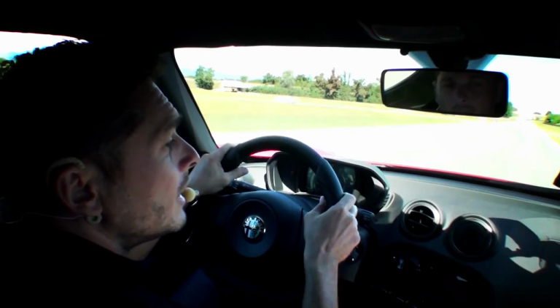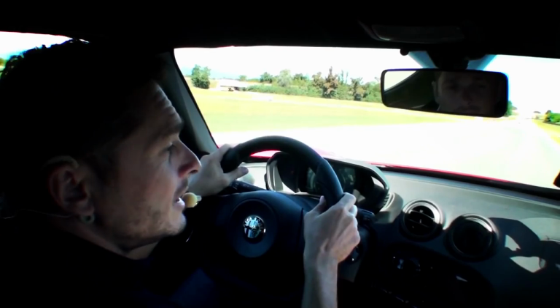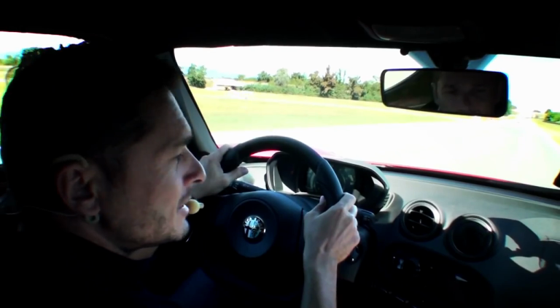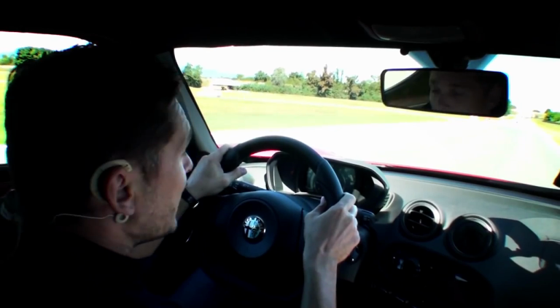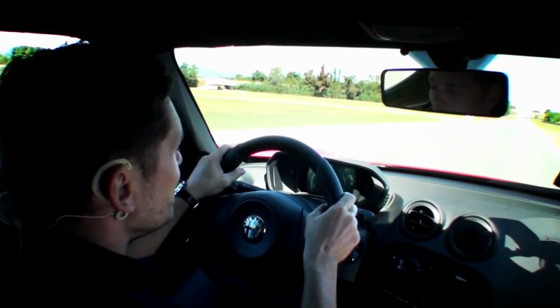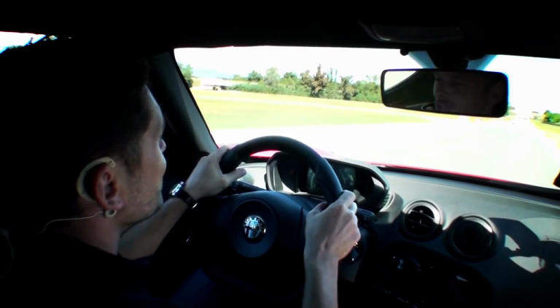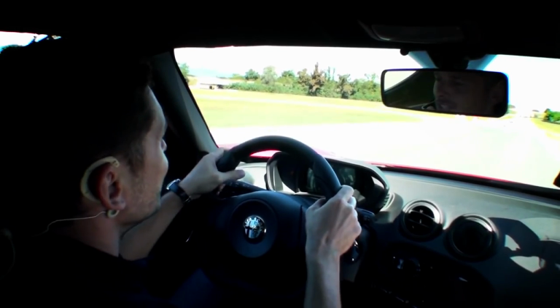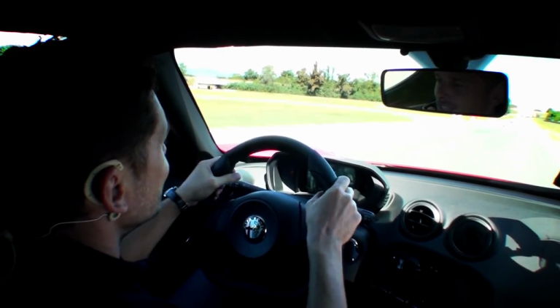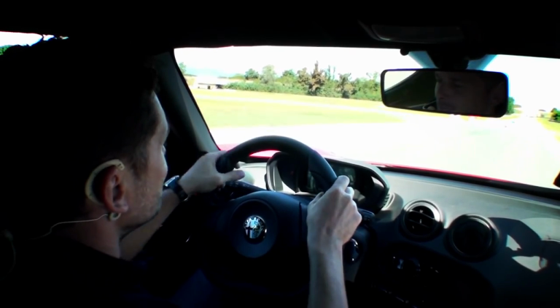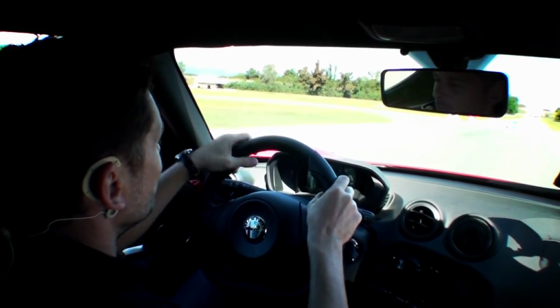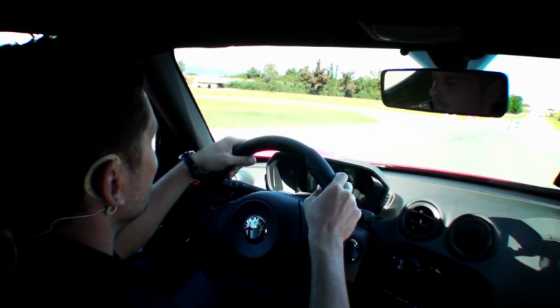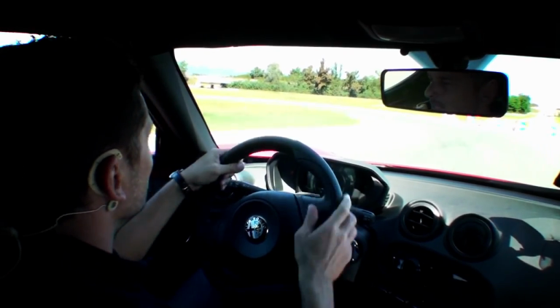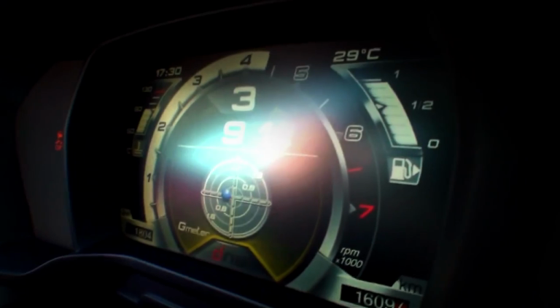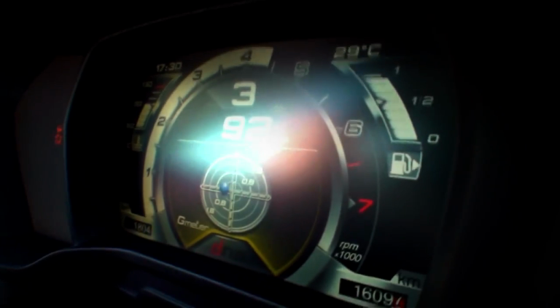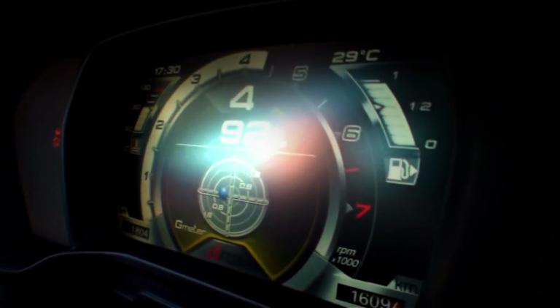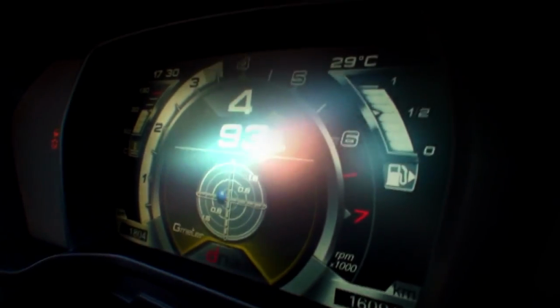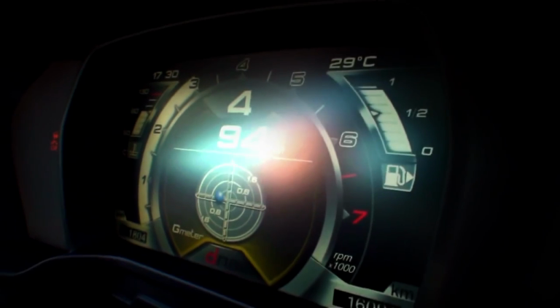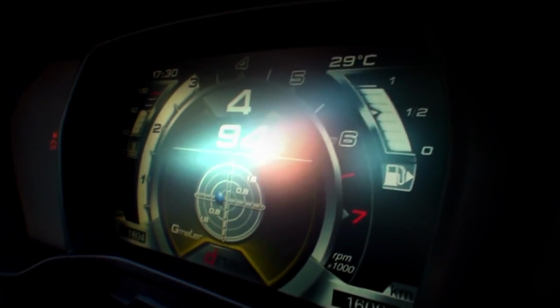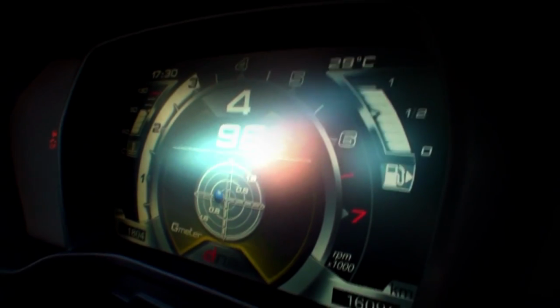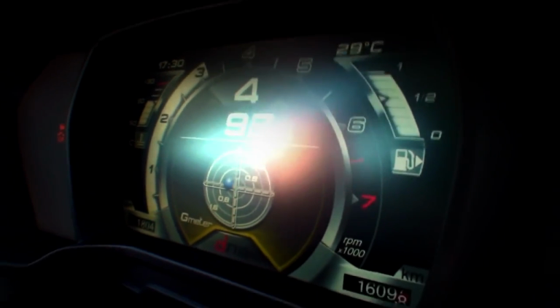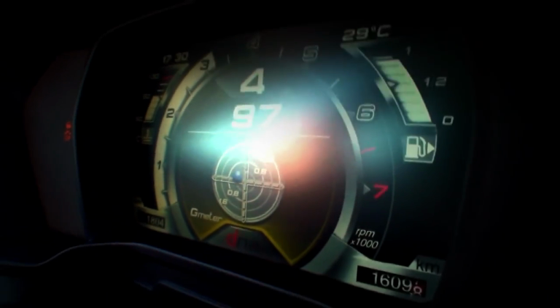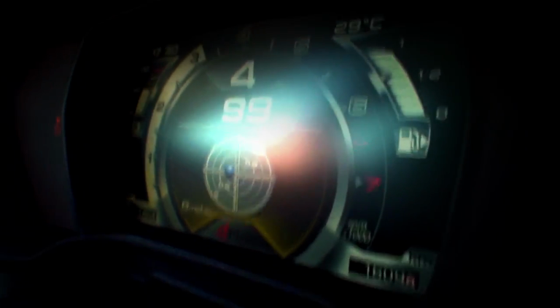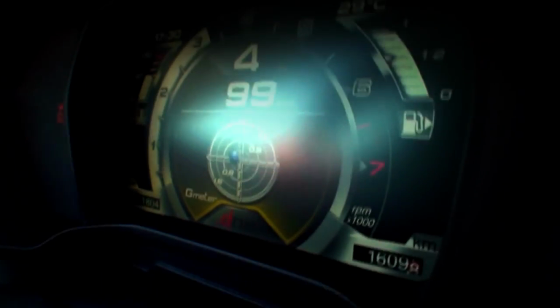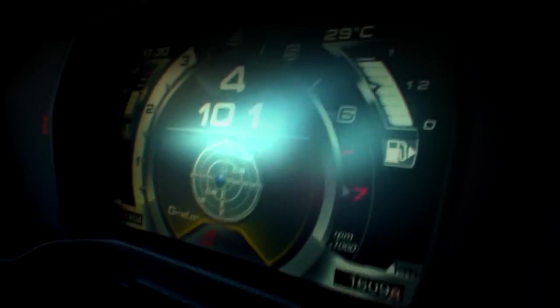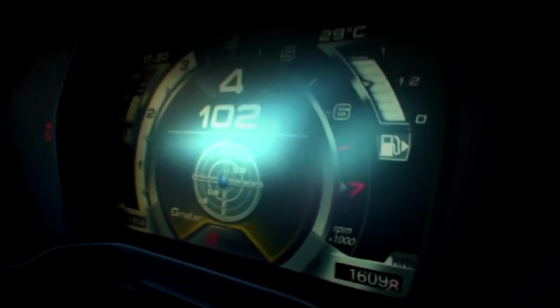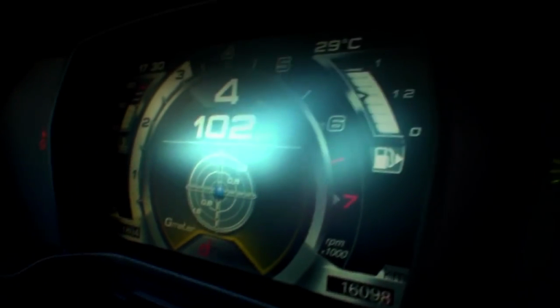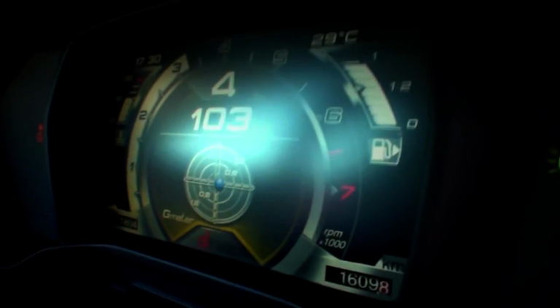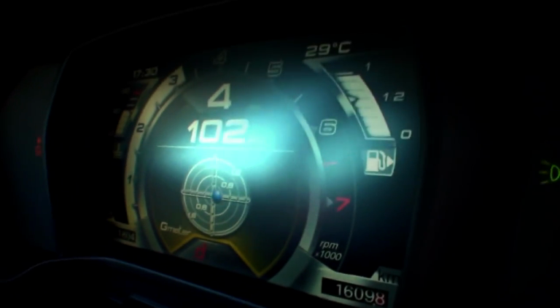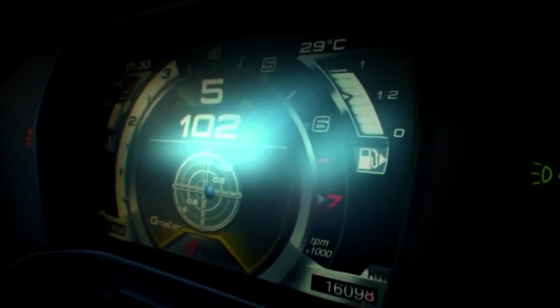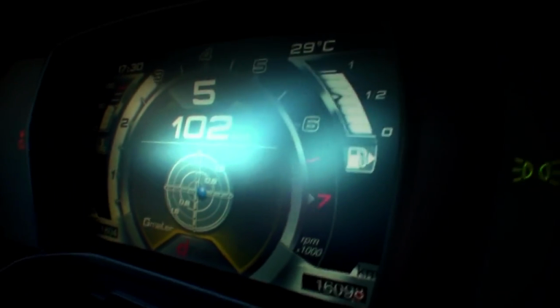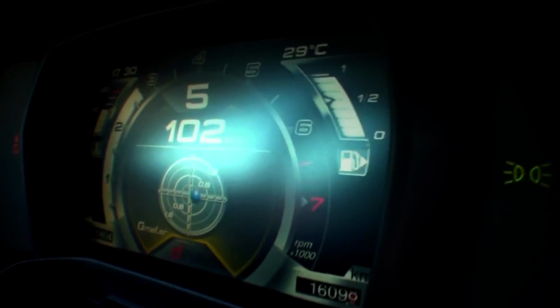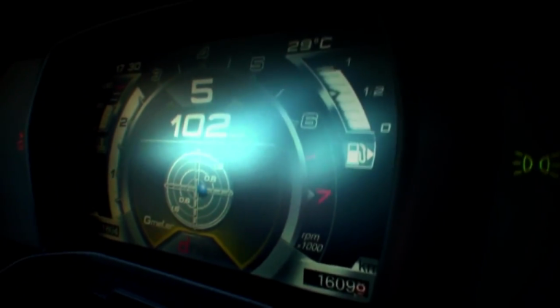I really like the display. It's very efficient and gives all the information we want instantly.